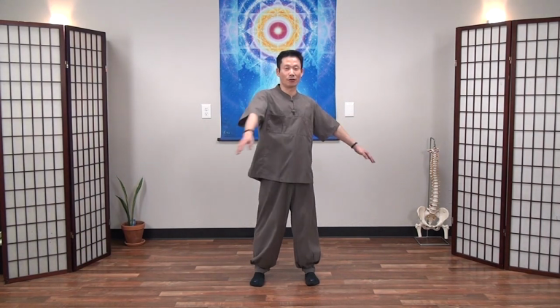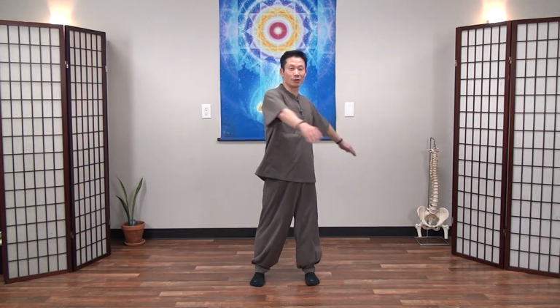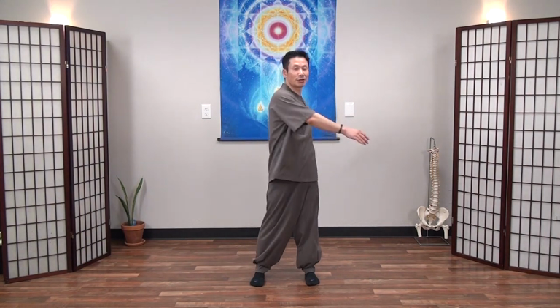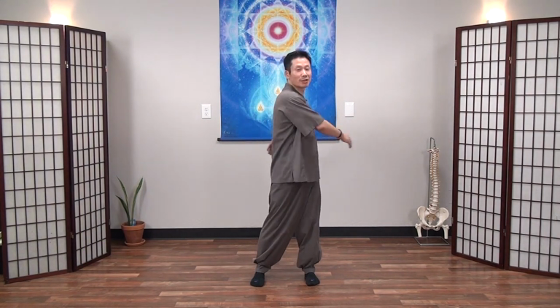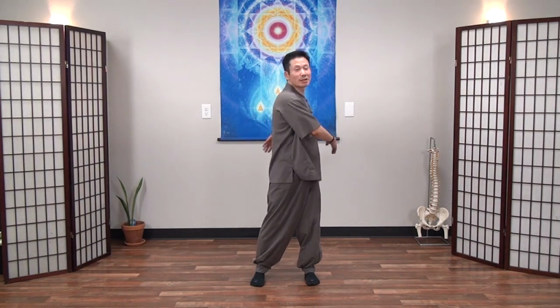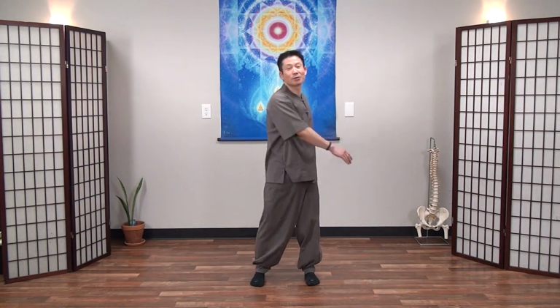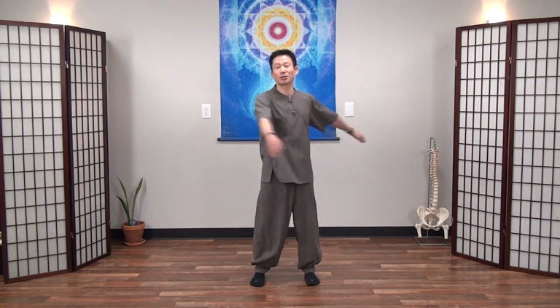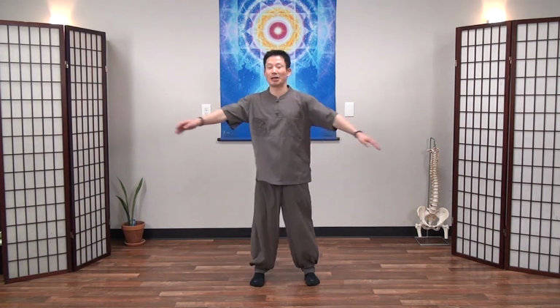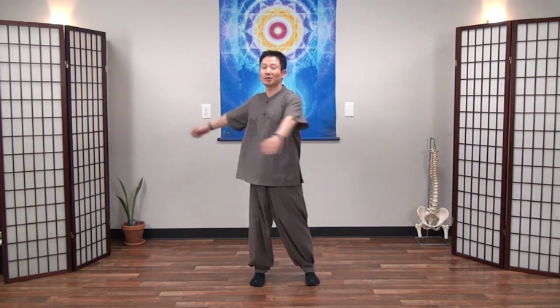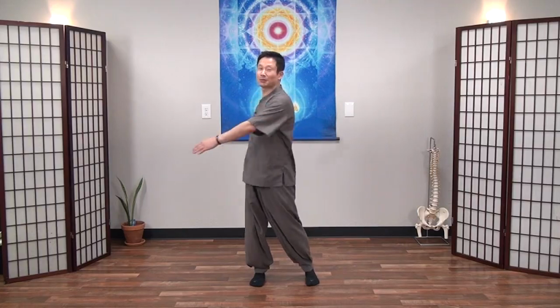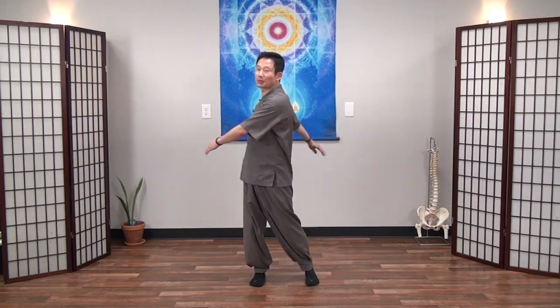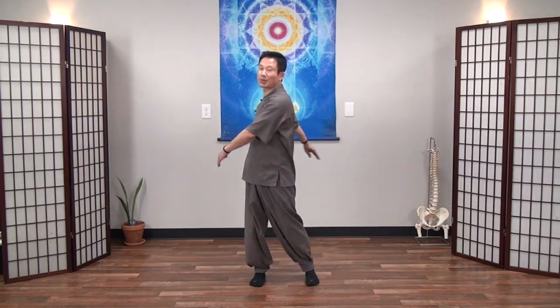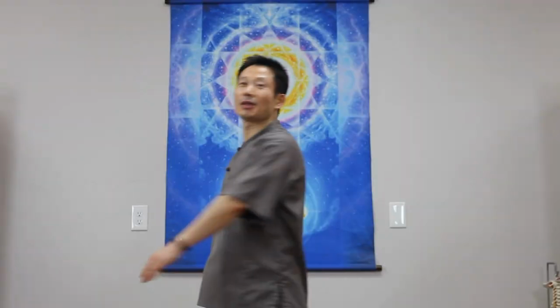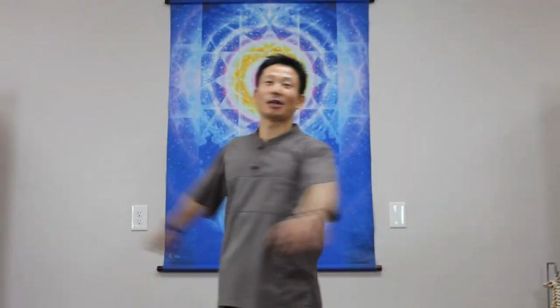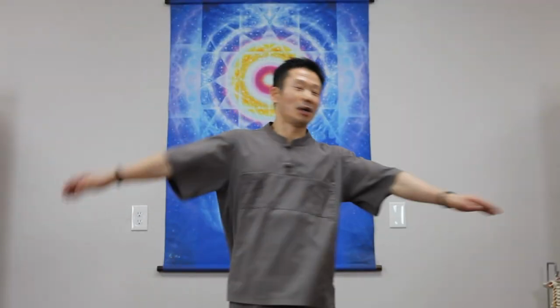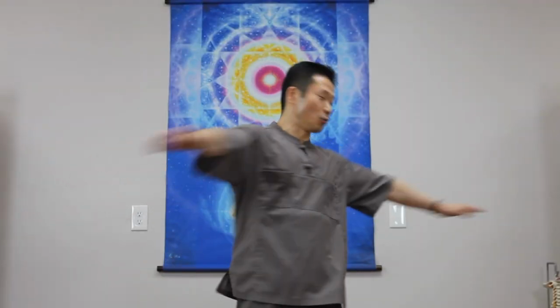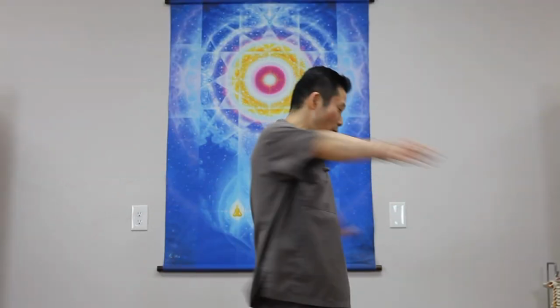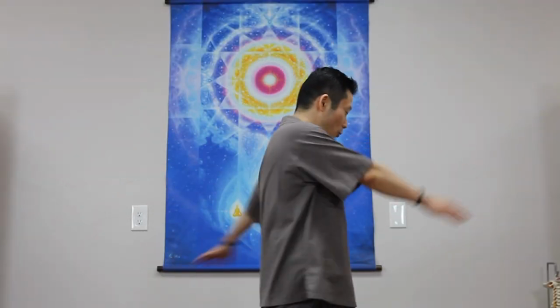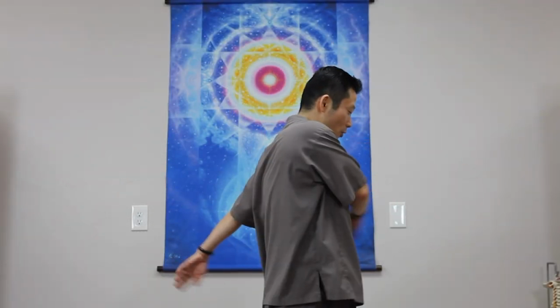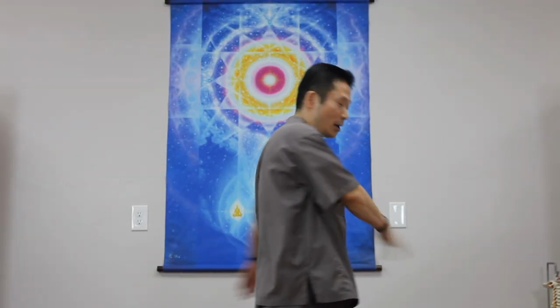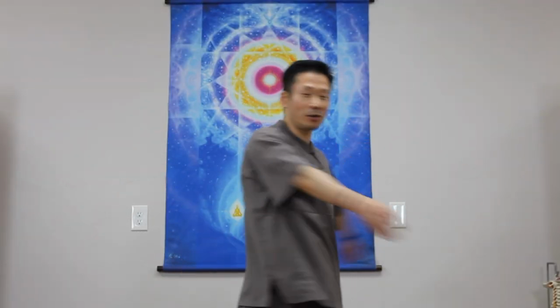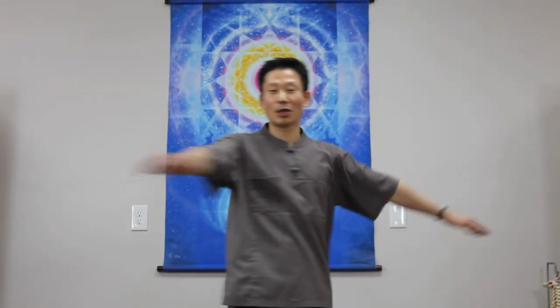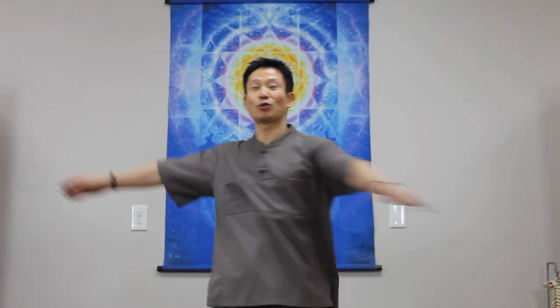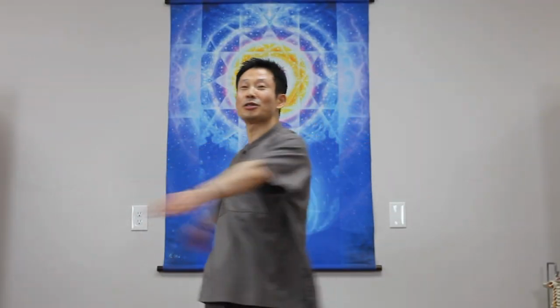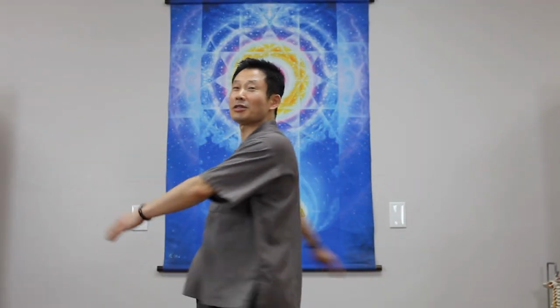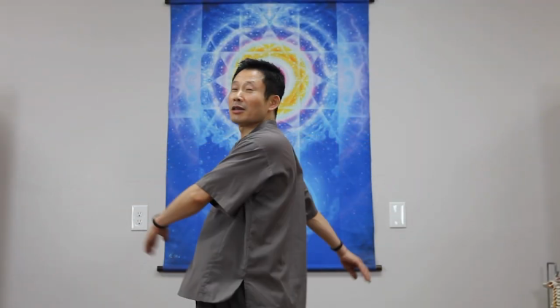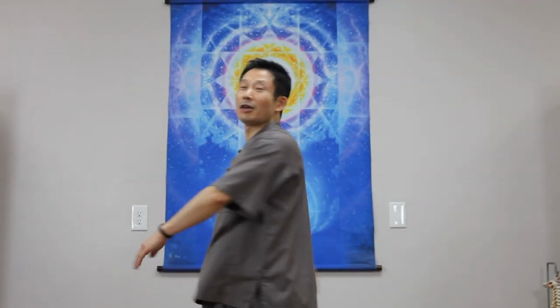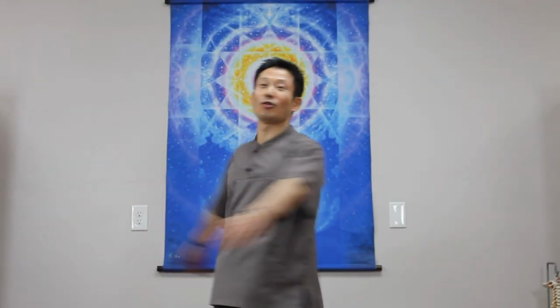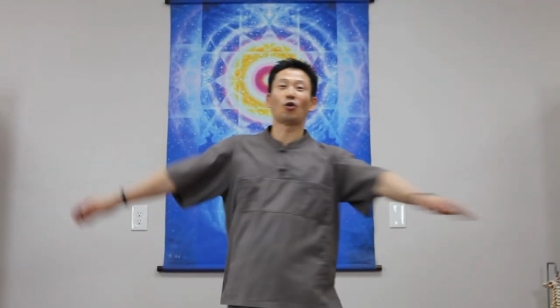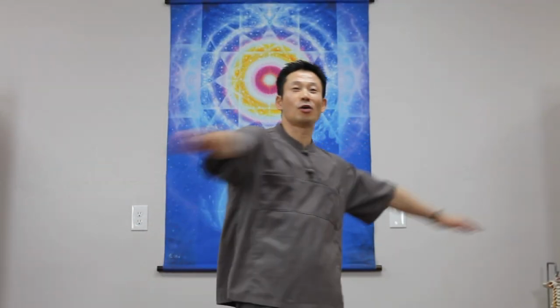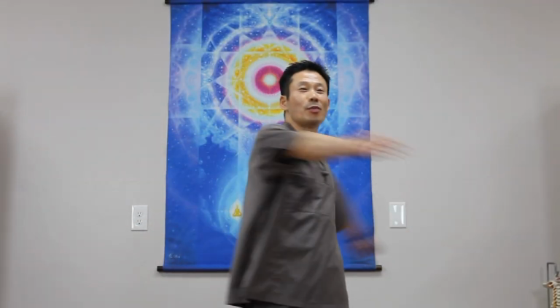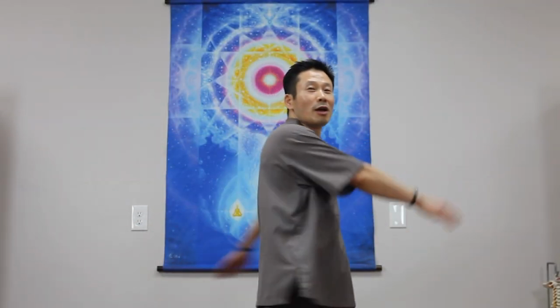First, side to side. You can lock your hands, twist to the side and your lower back.